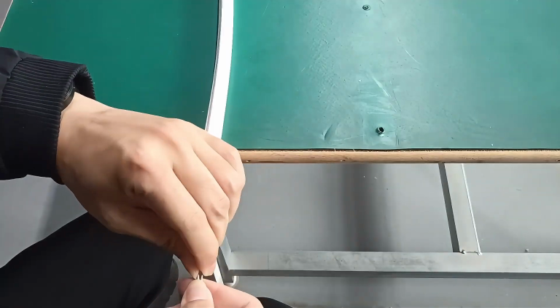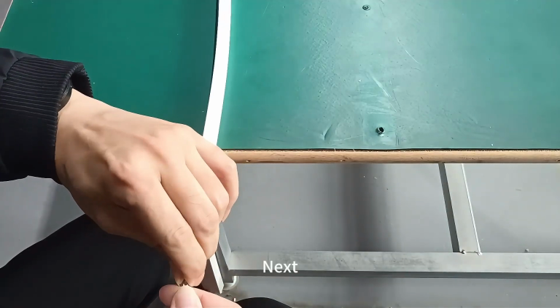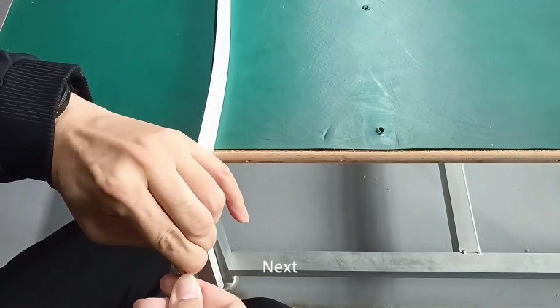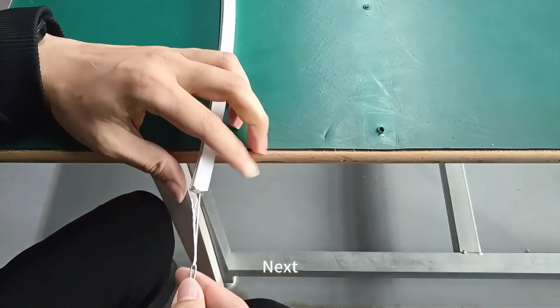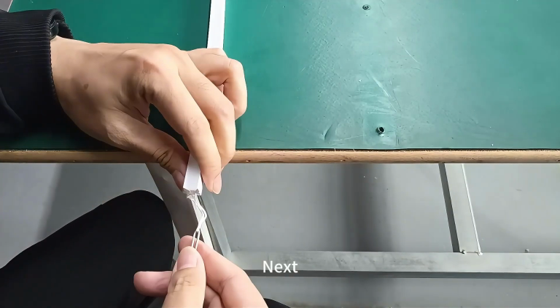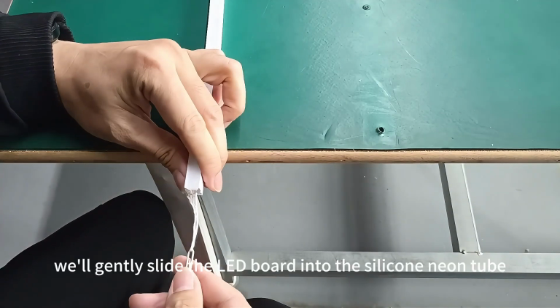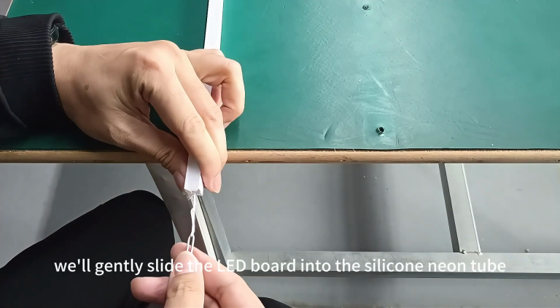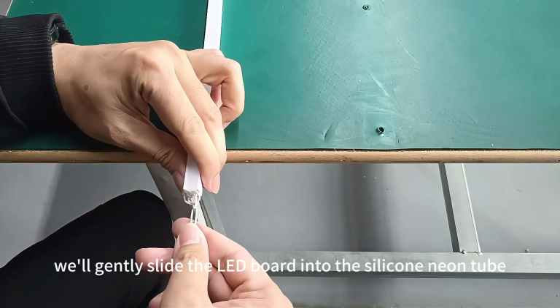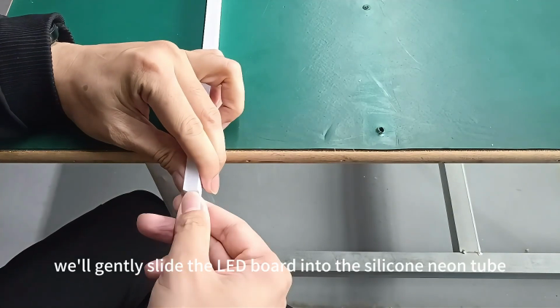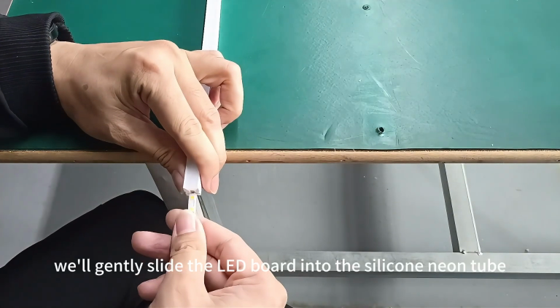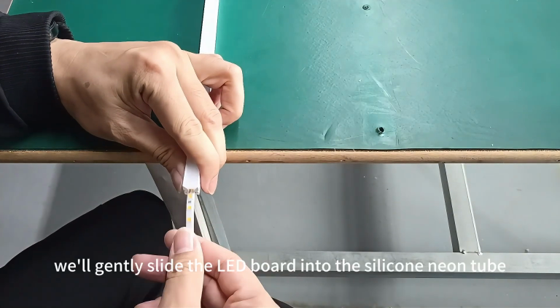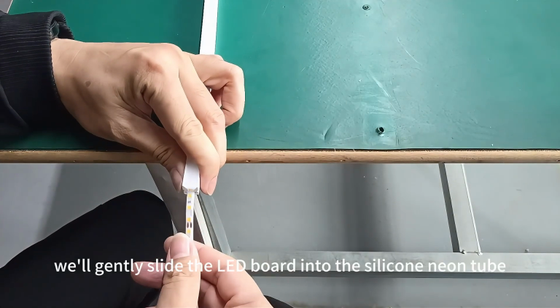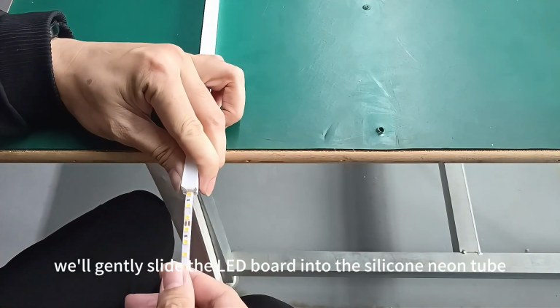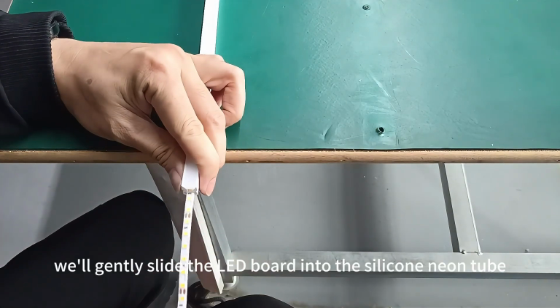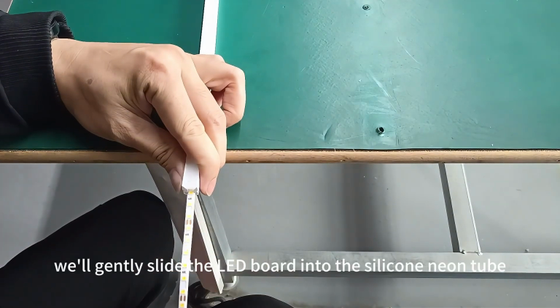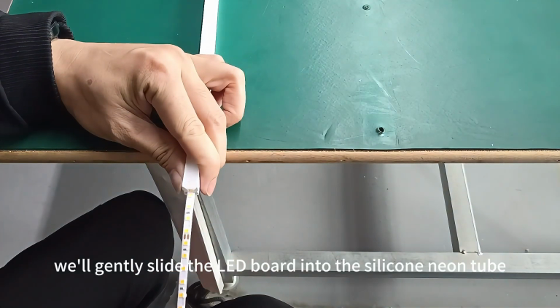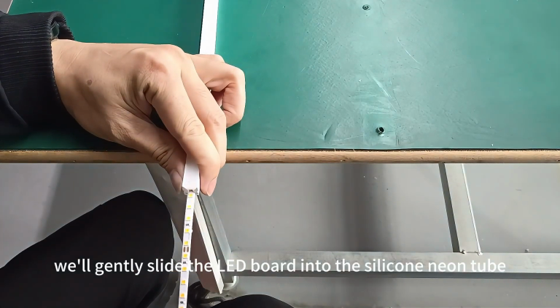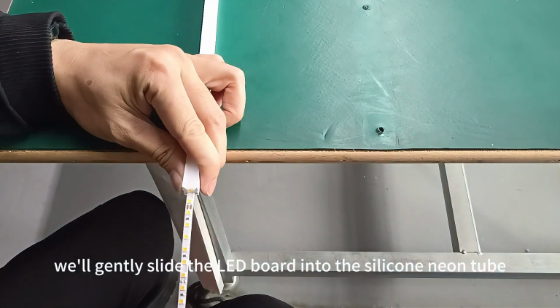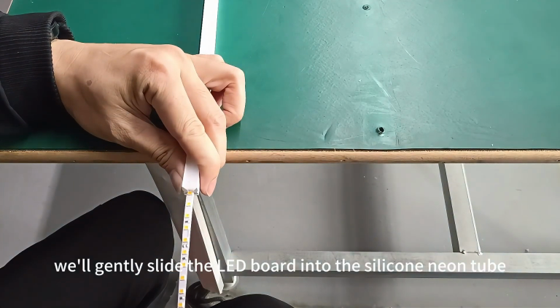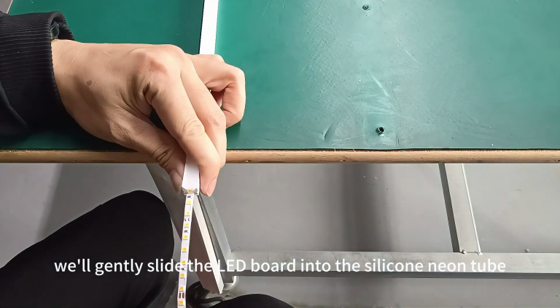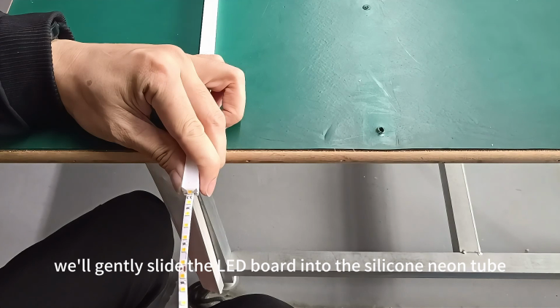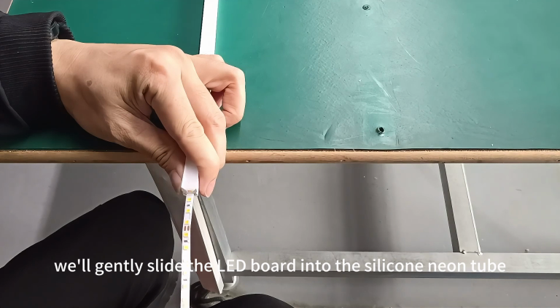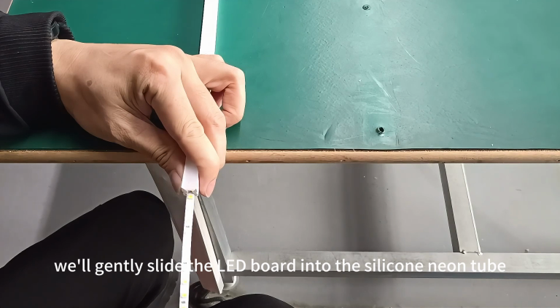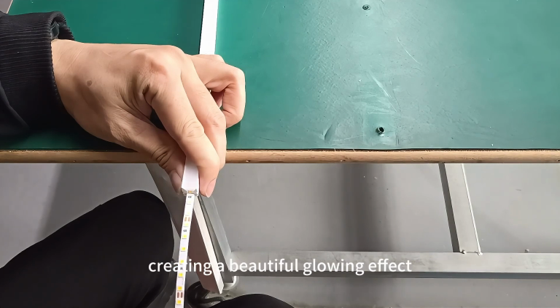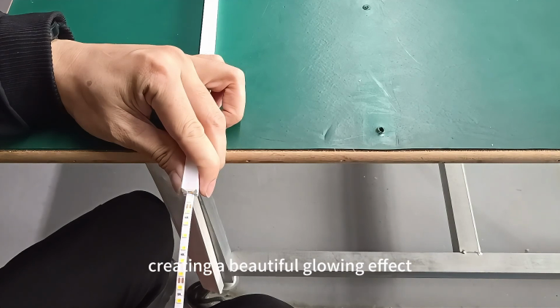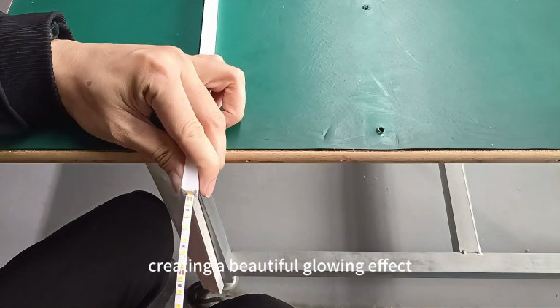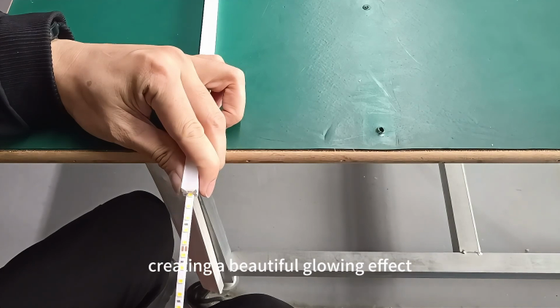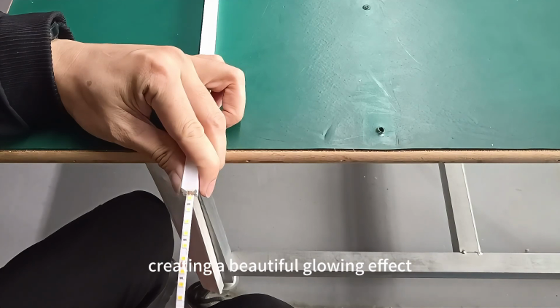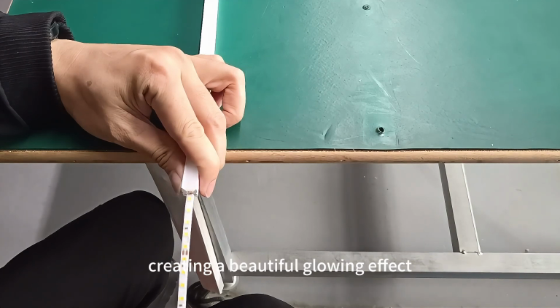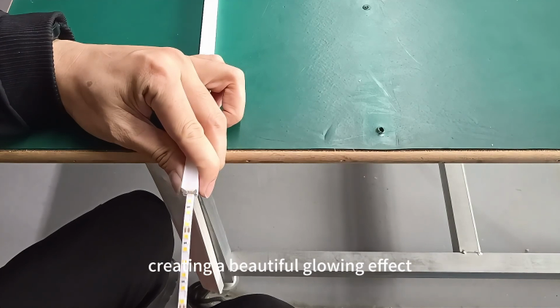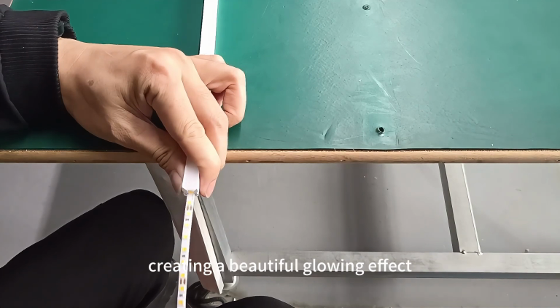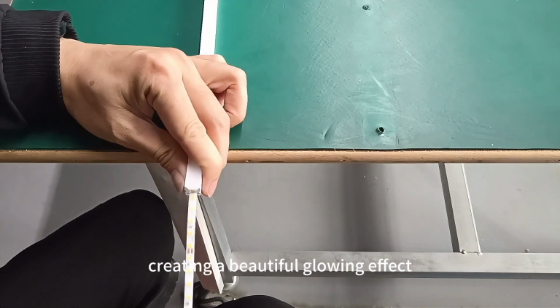Next, we'll gently slide the LED board into the silicone neon tube, creating a beautiful glowing effect.